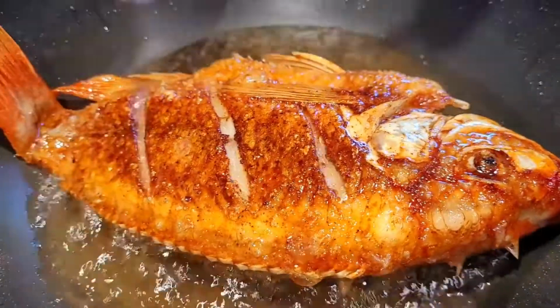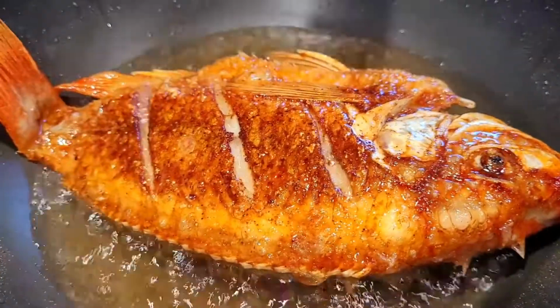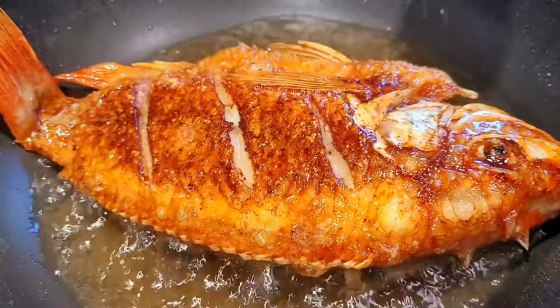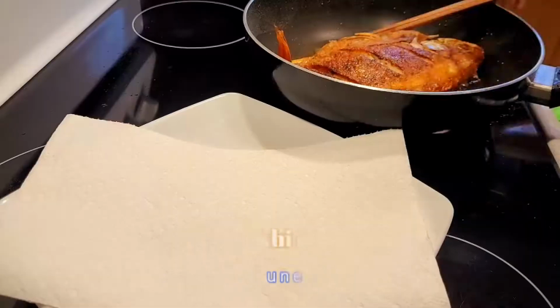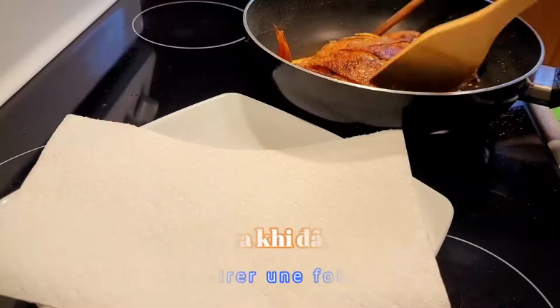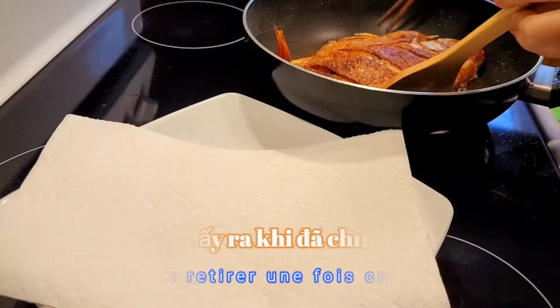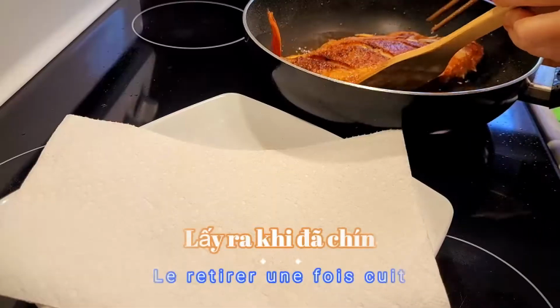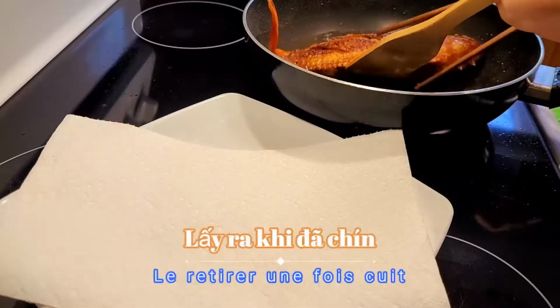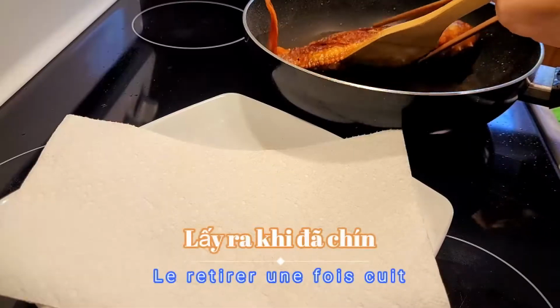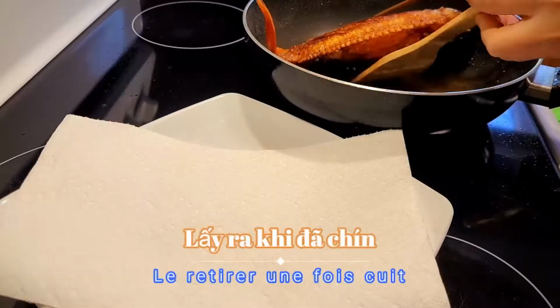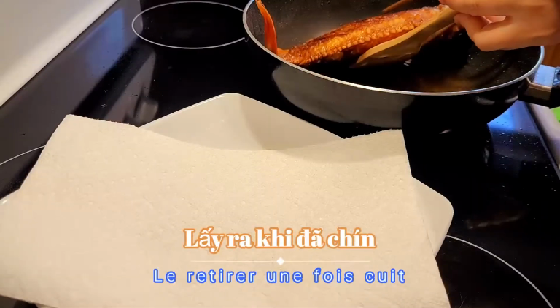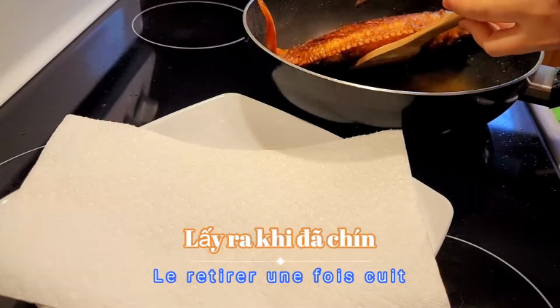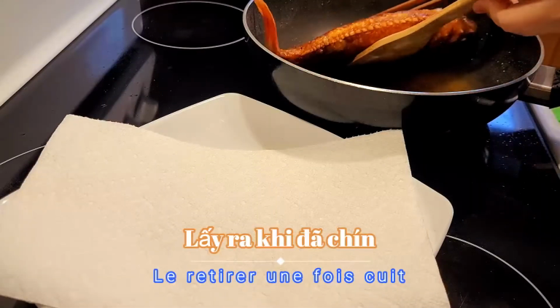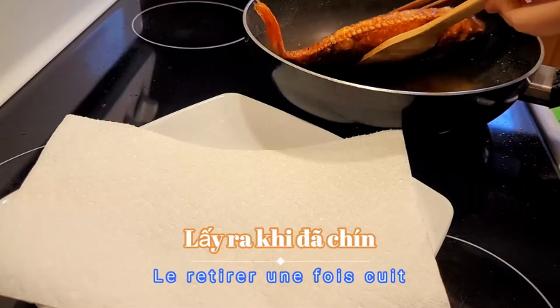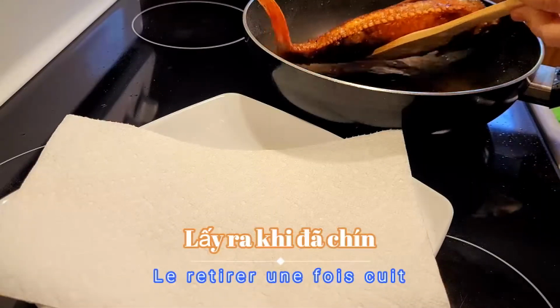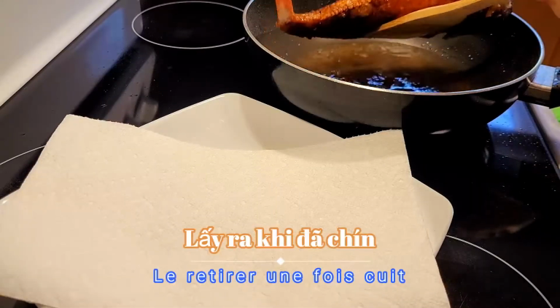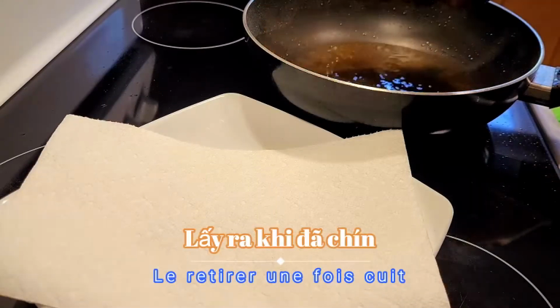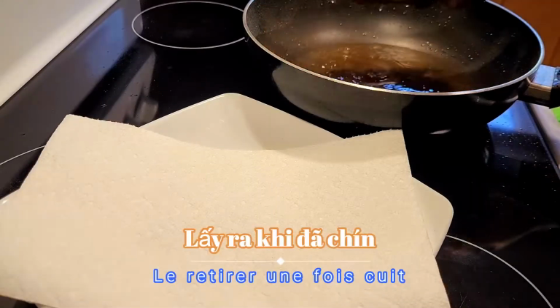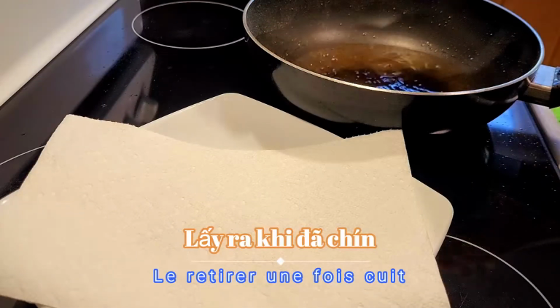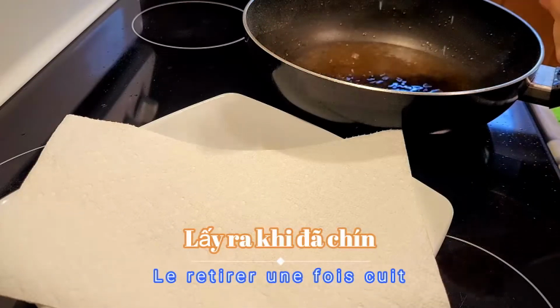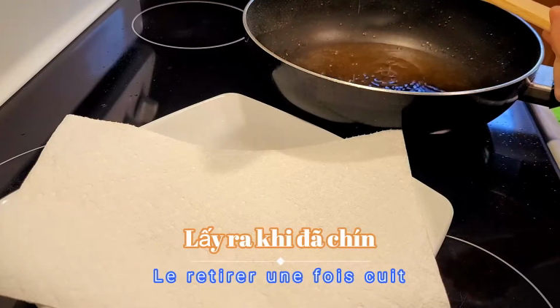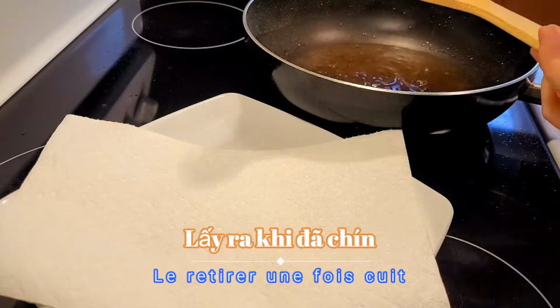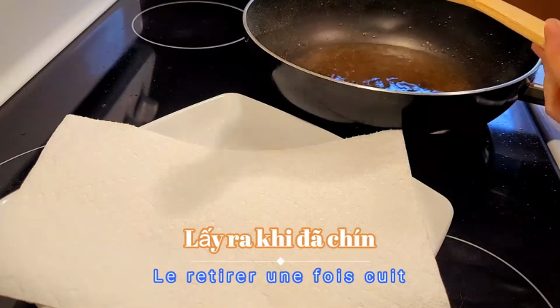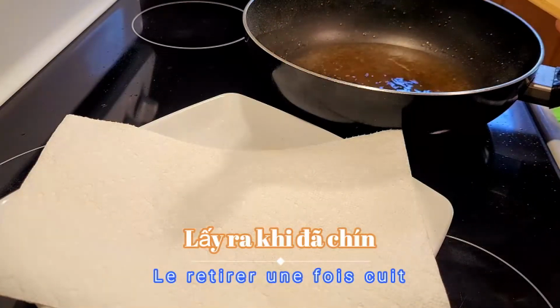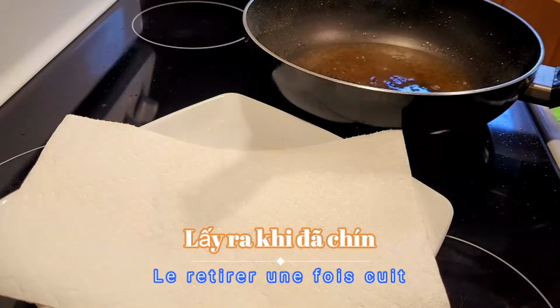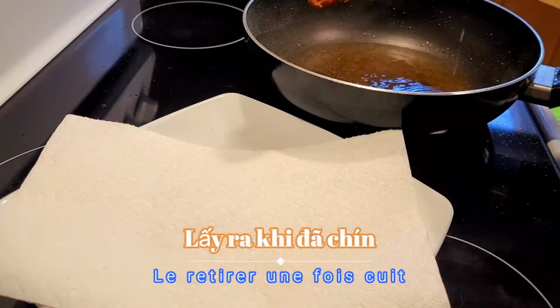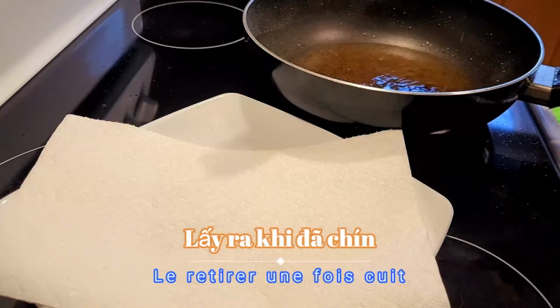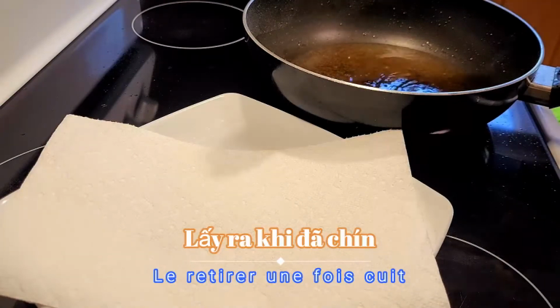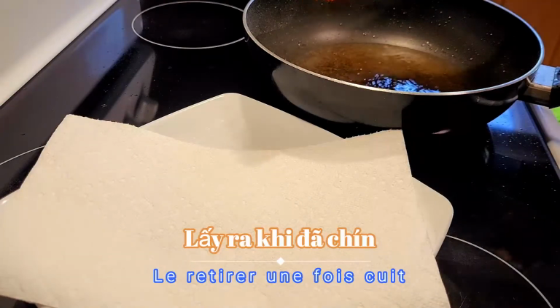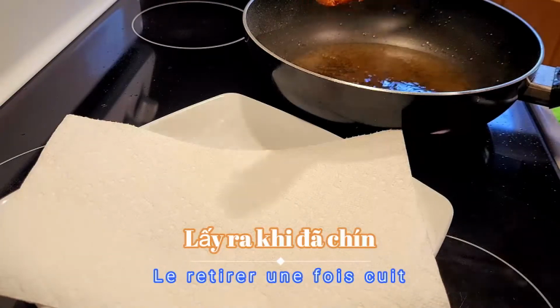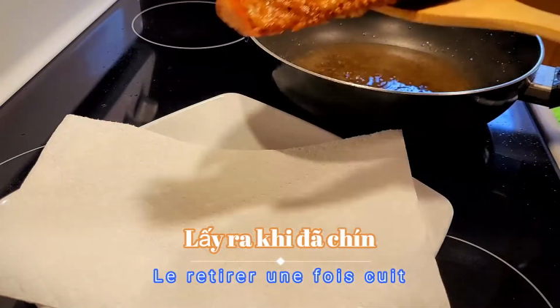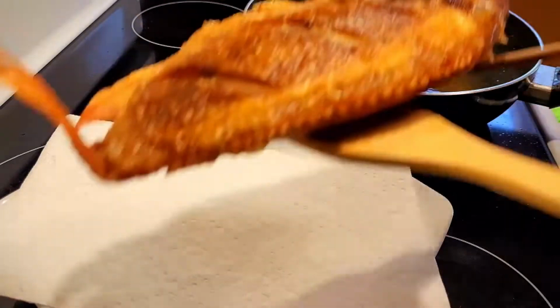Once it's cooked, take it out and try it.